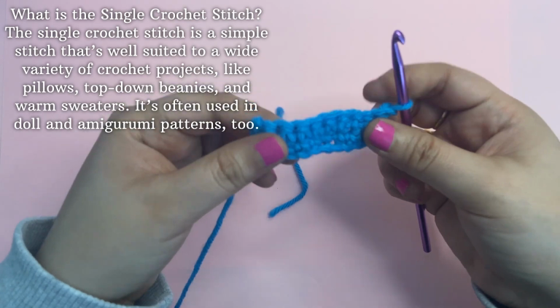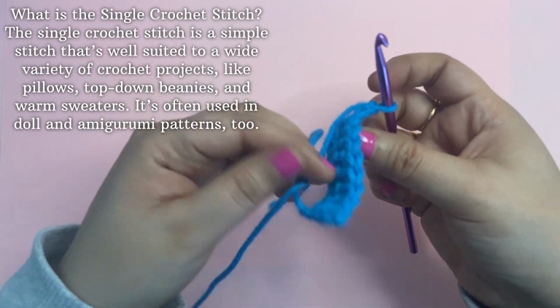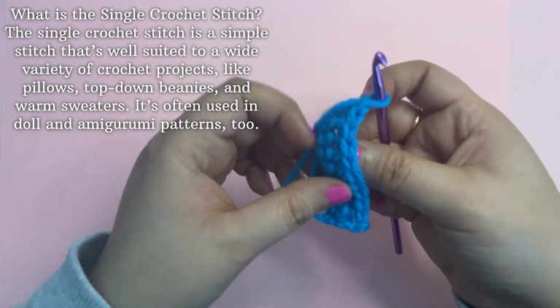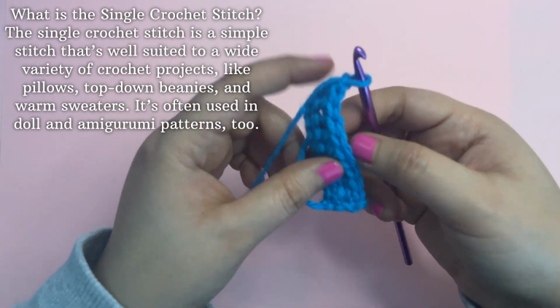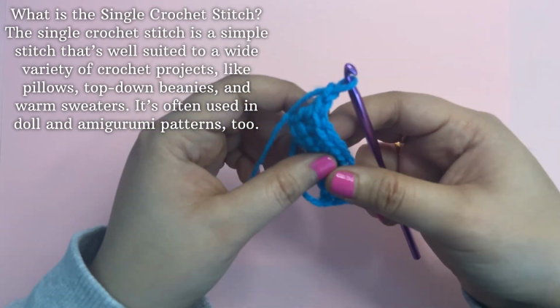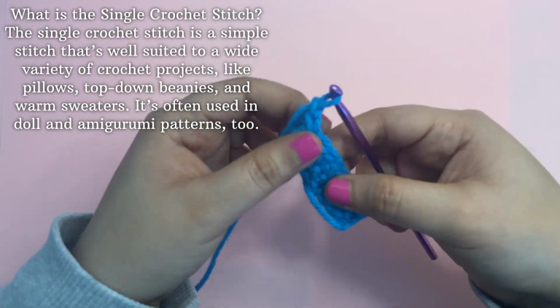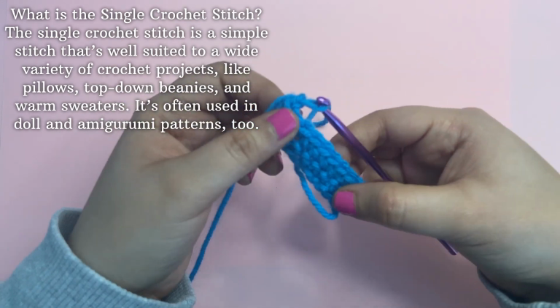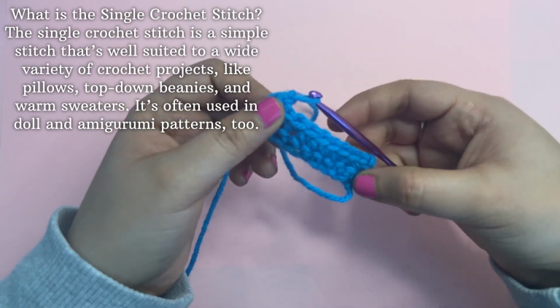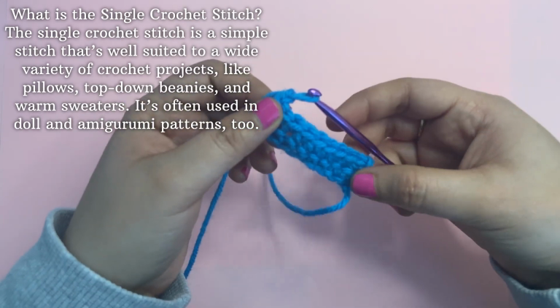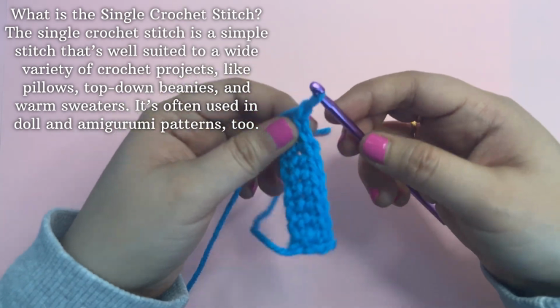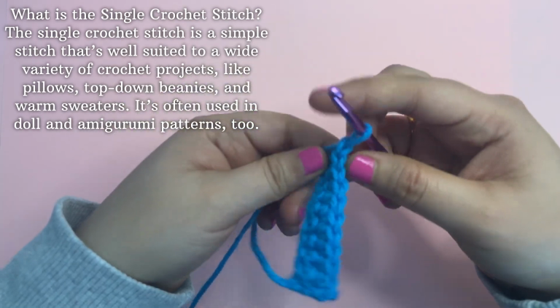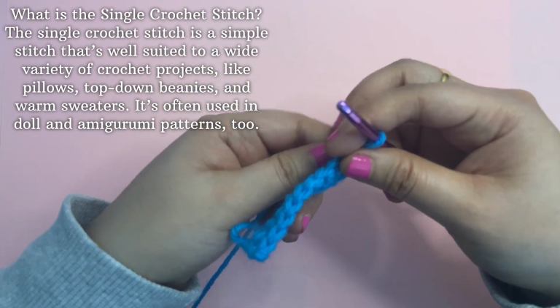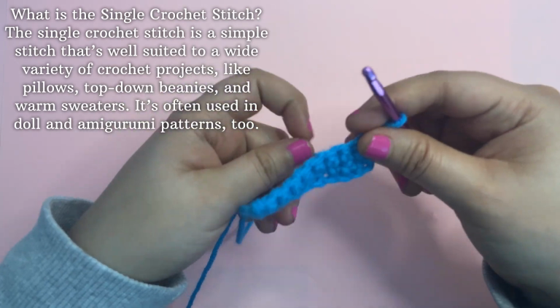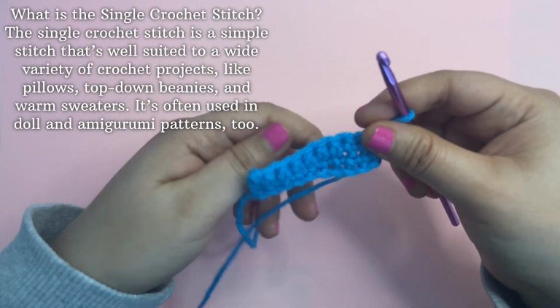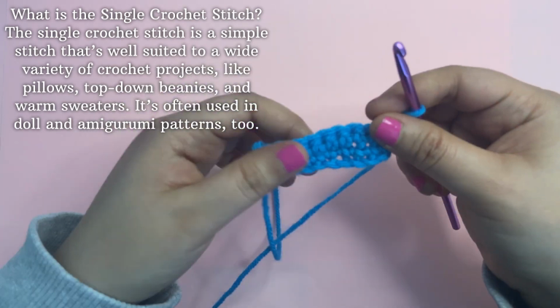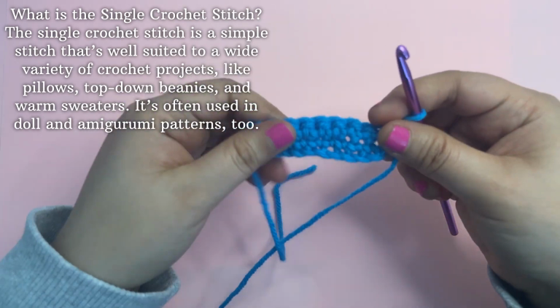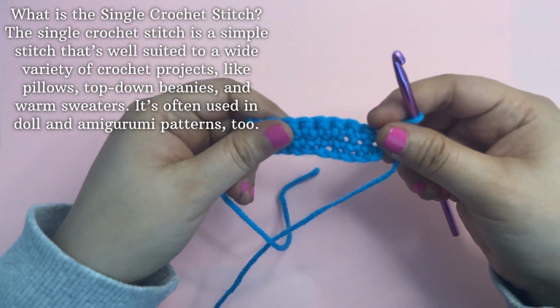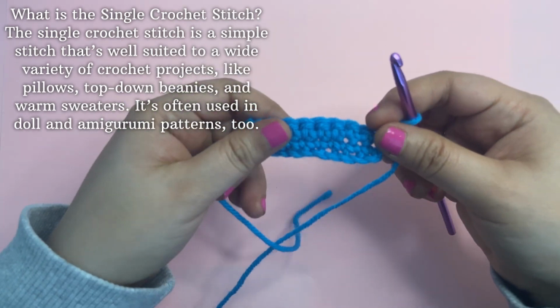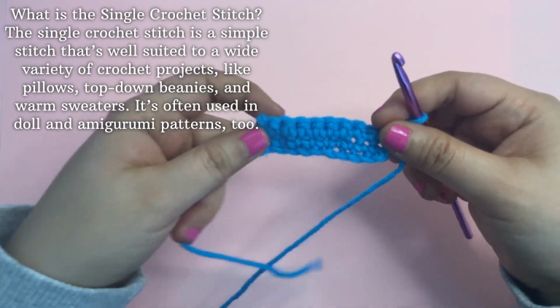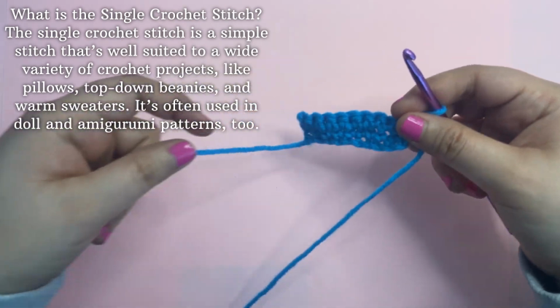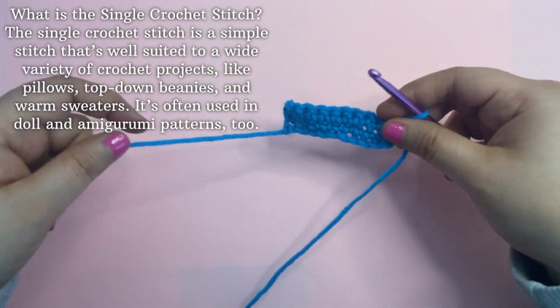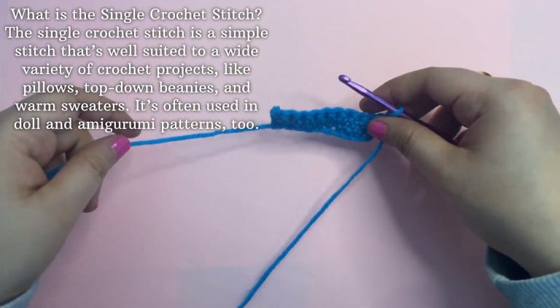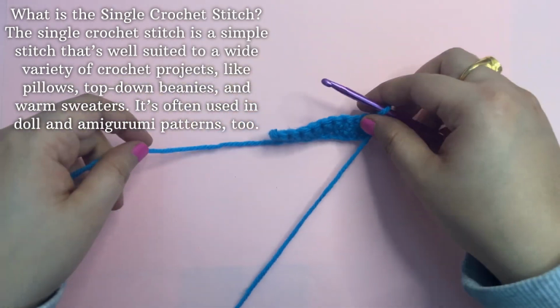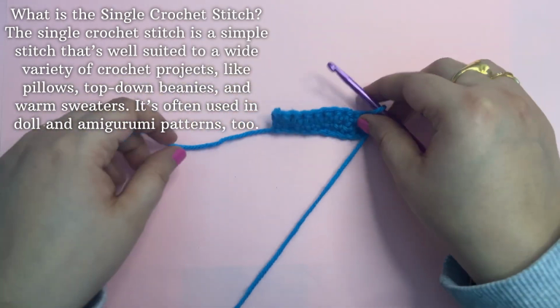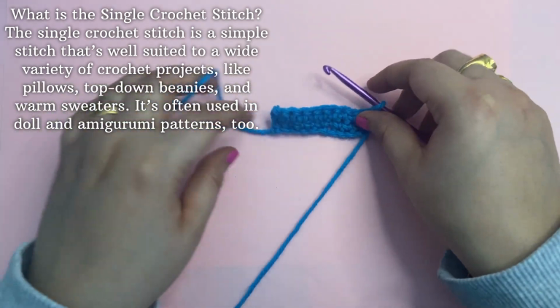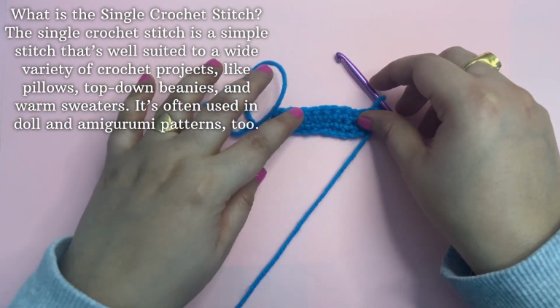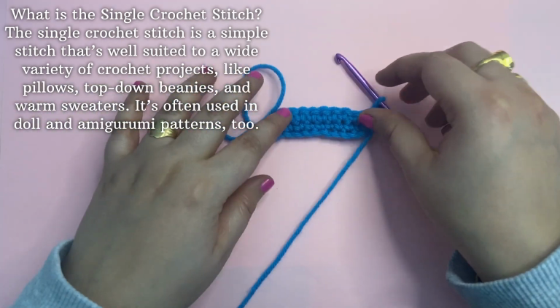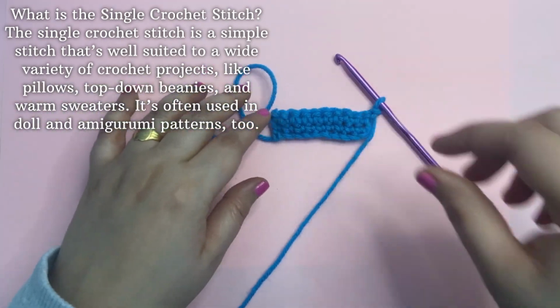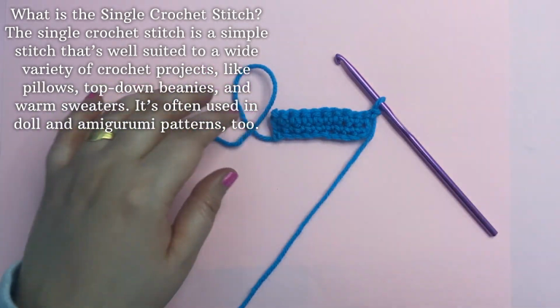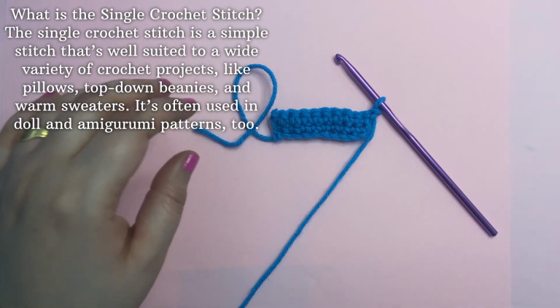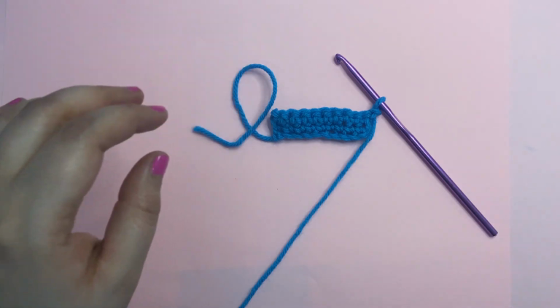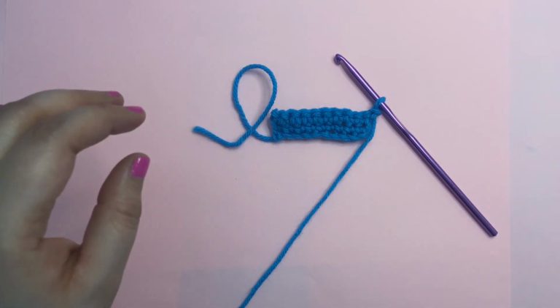What is single crochet stitch? The single crochet stitch is a simple stitch that is well suited to a wide variety of crochet.